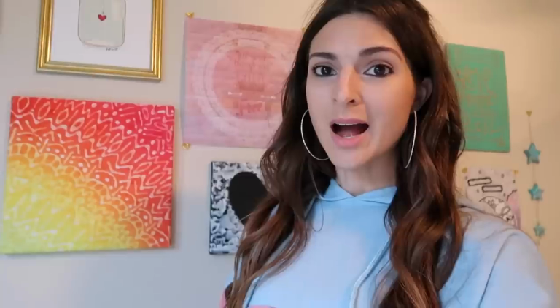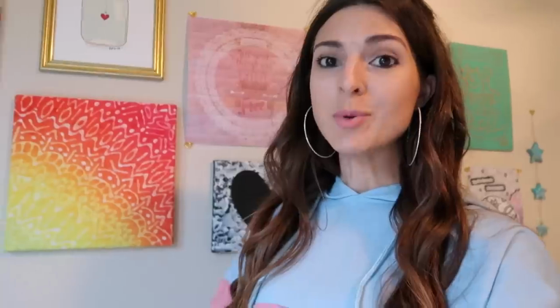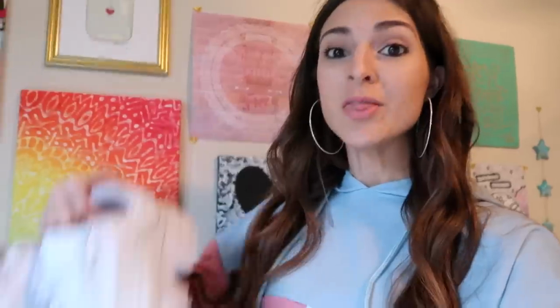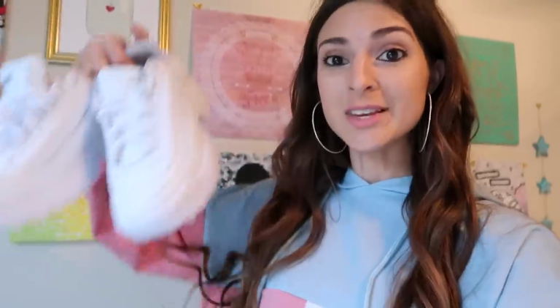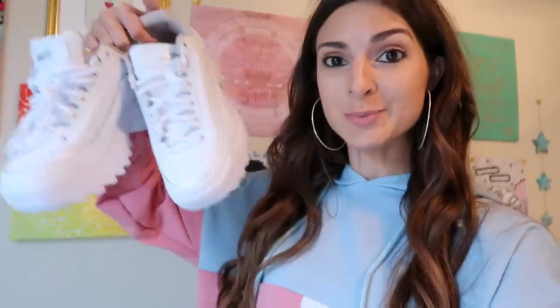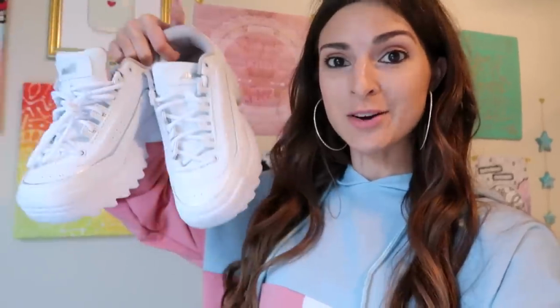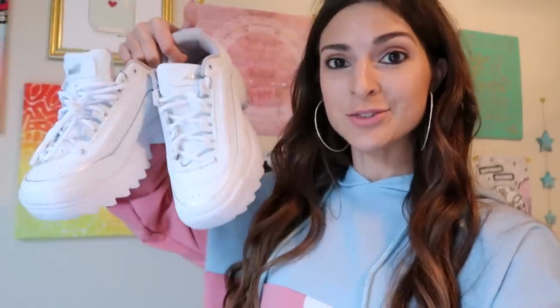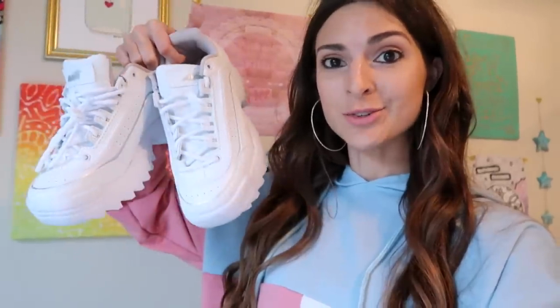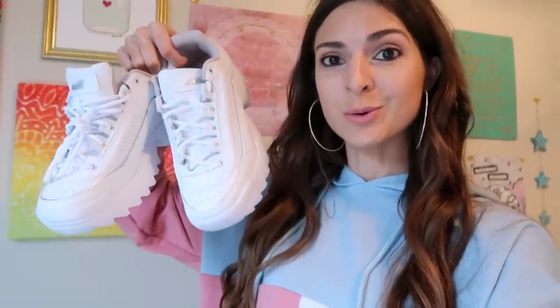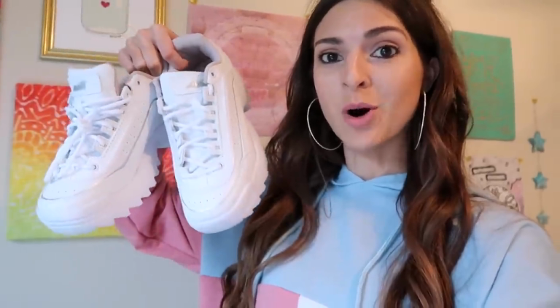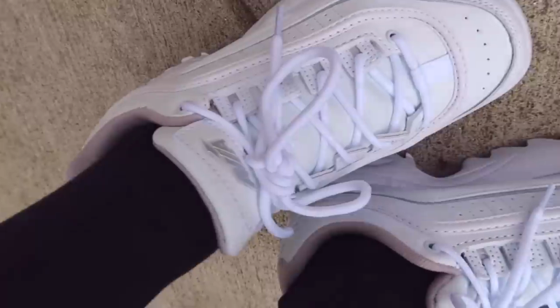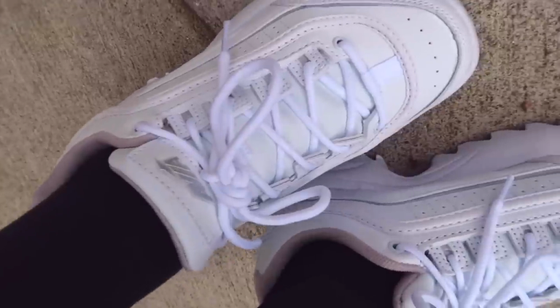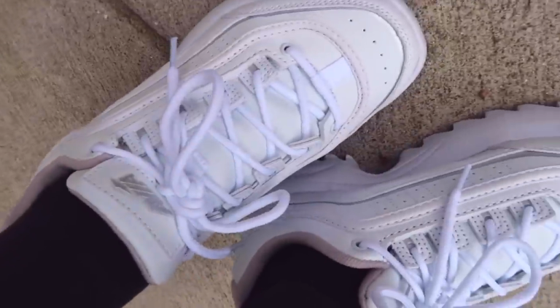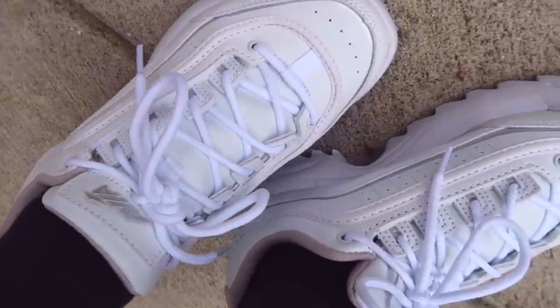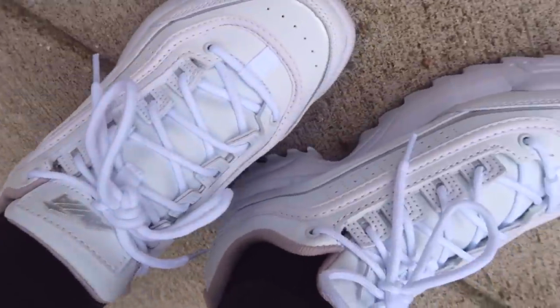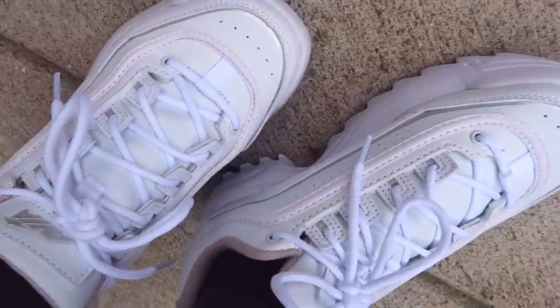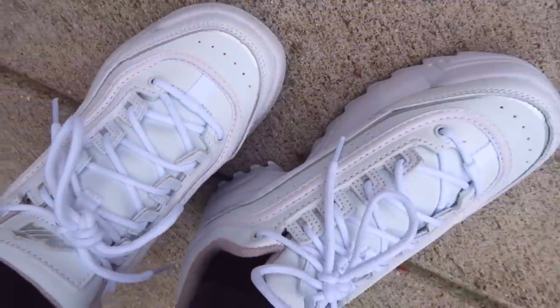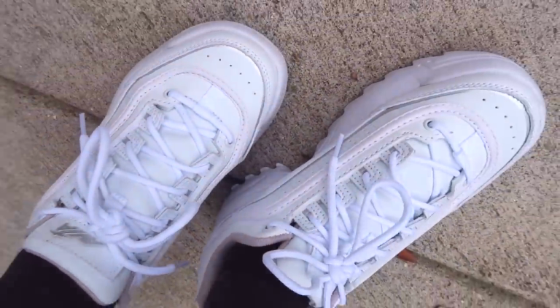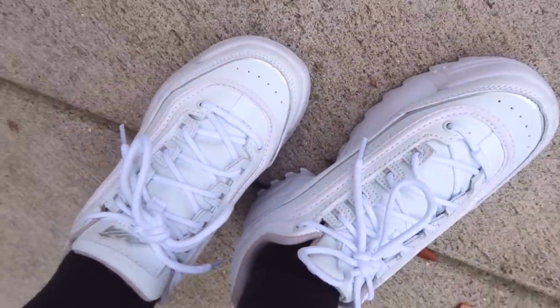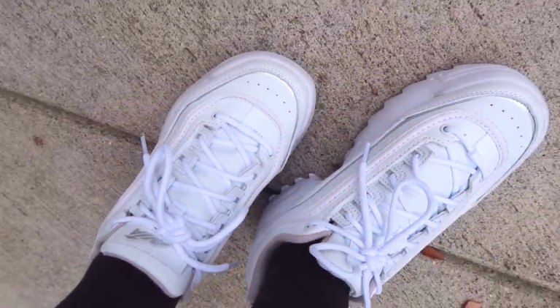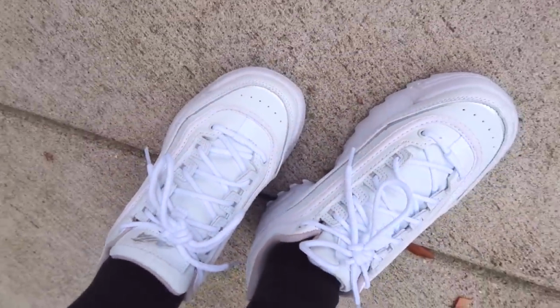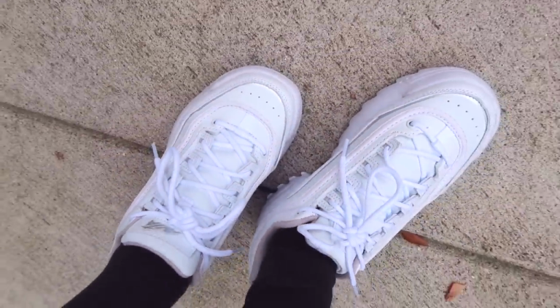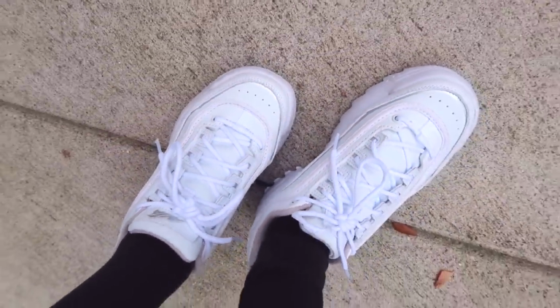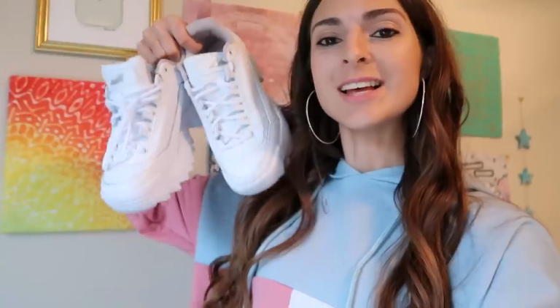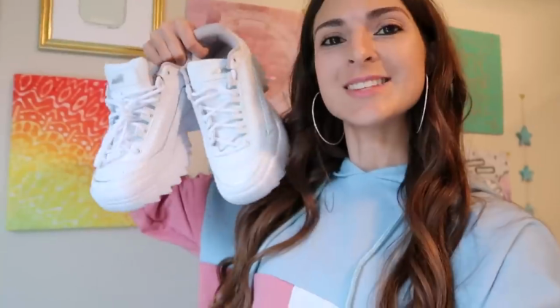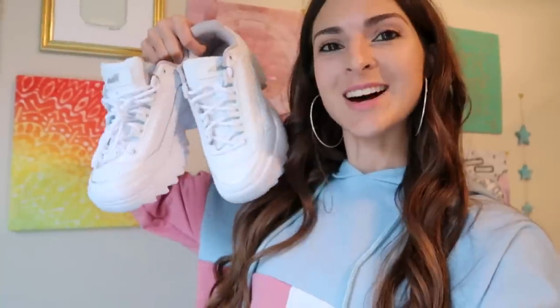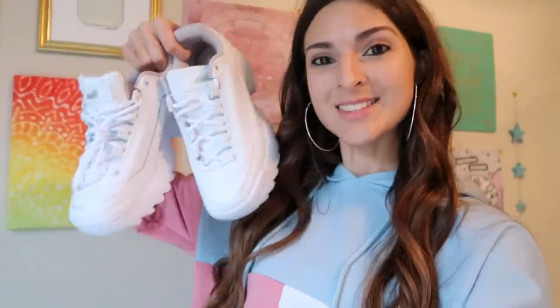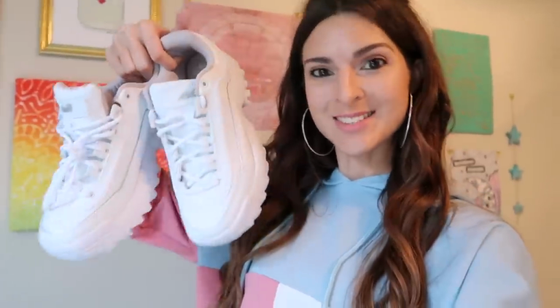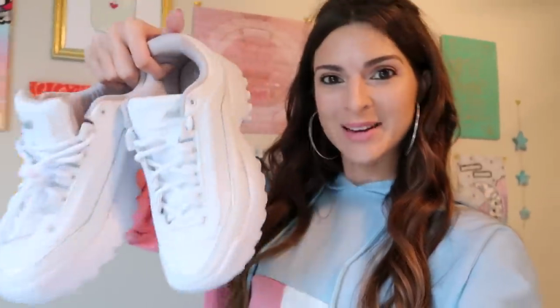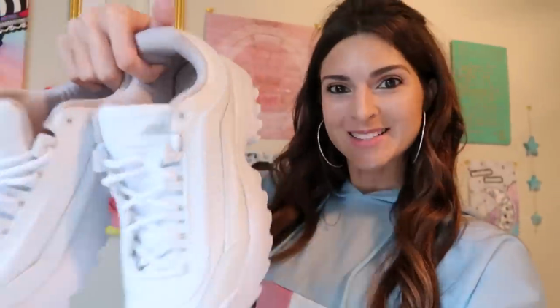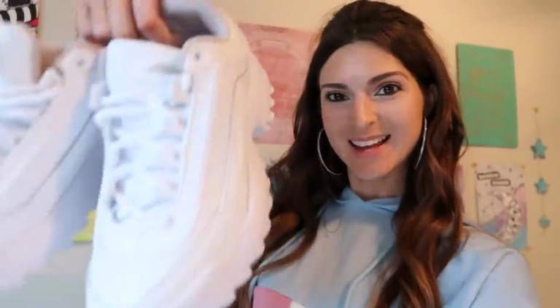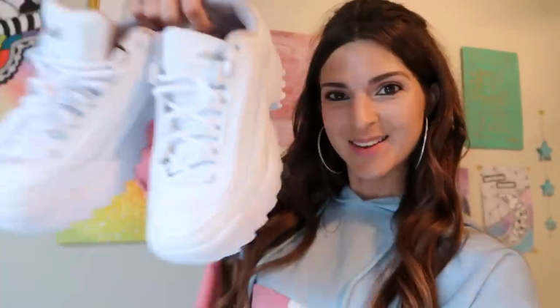I bought this pair of shoes from Walmart for about $18. Let's customize them.